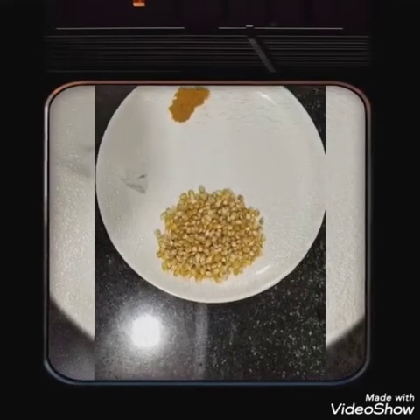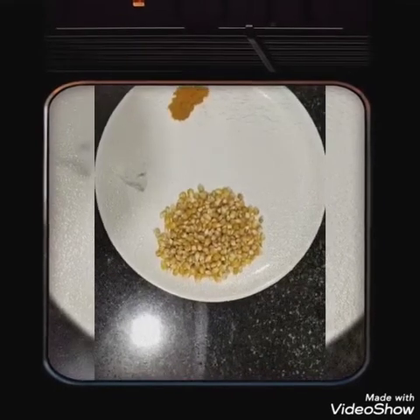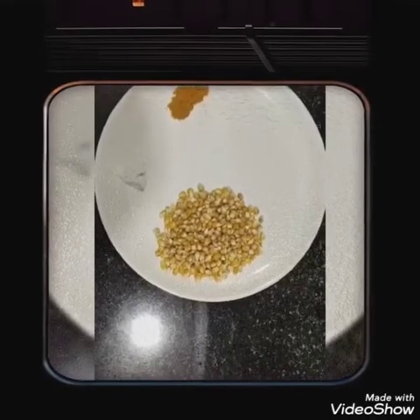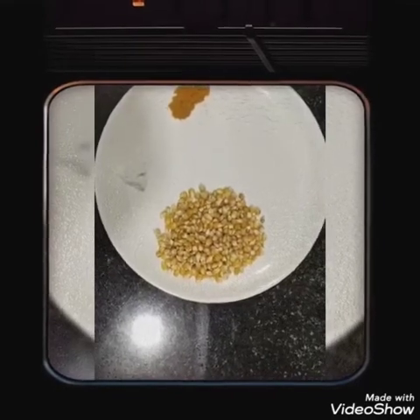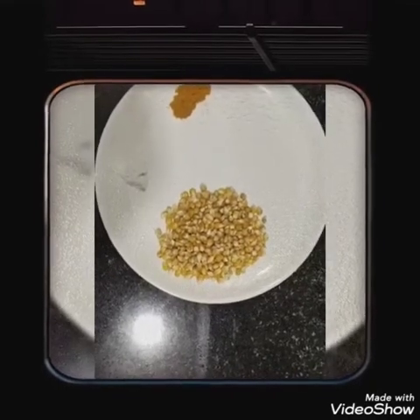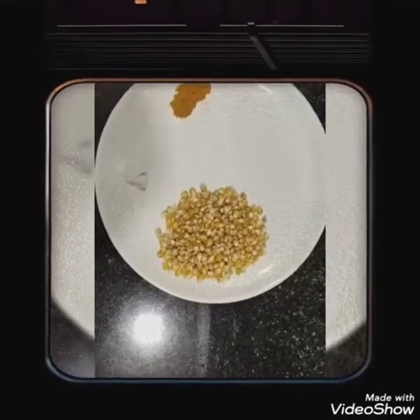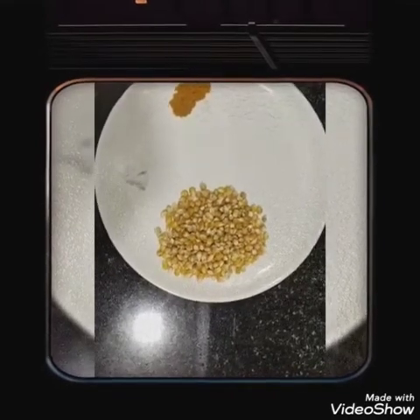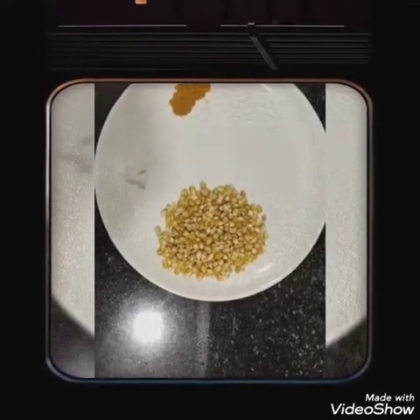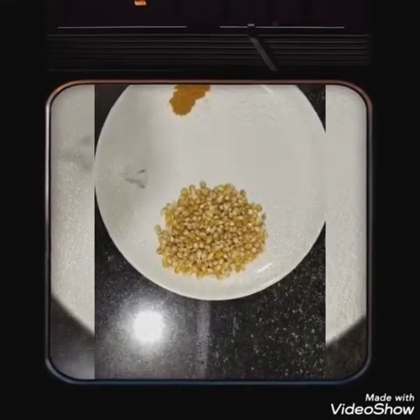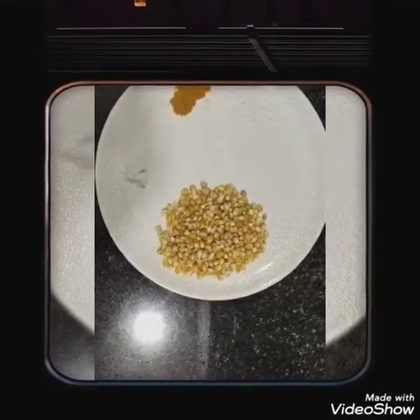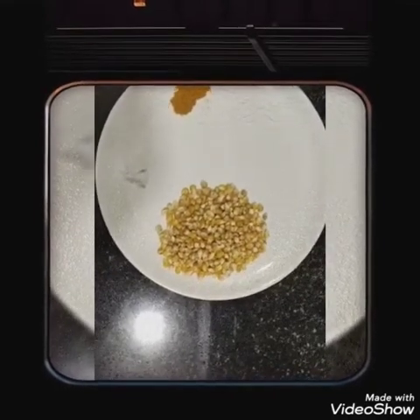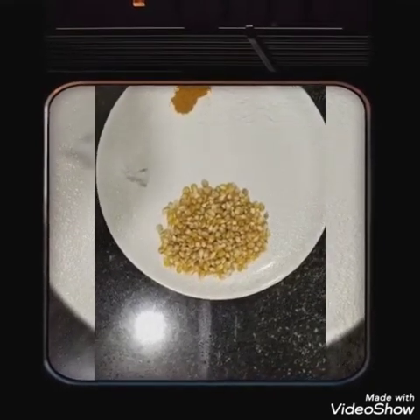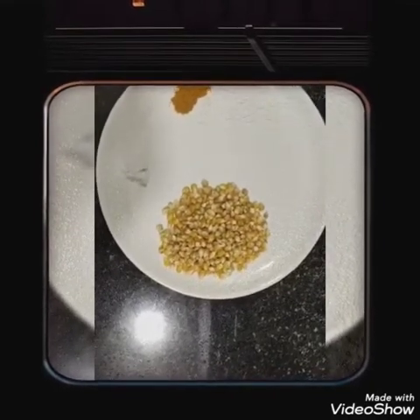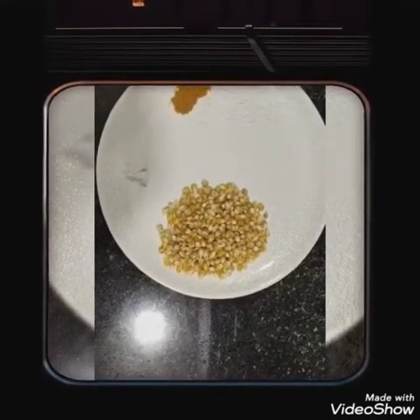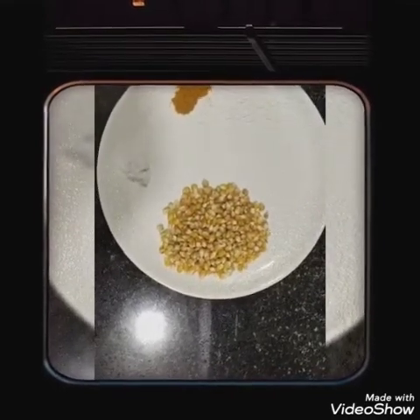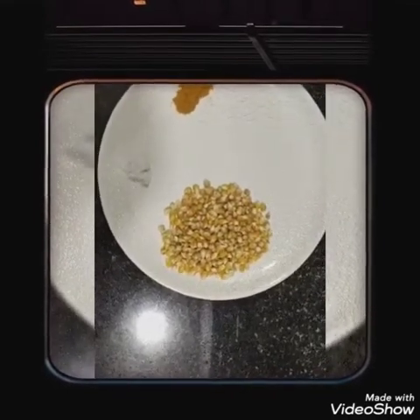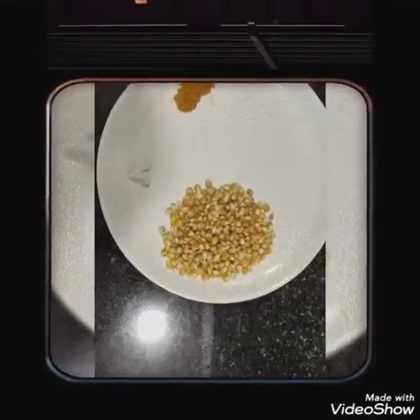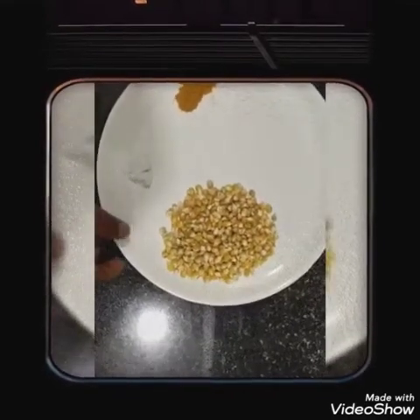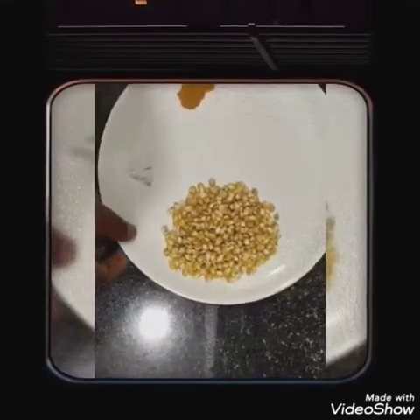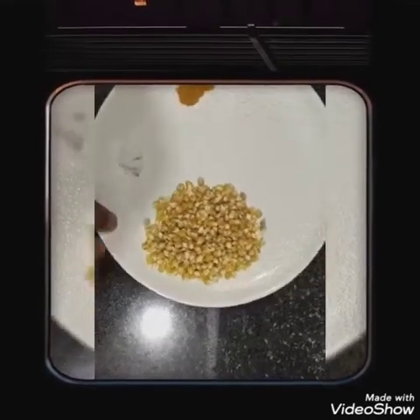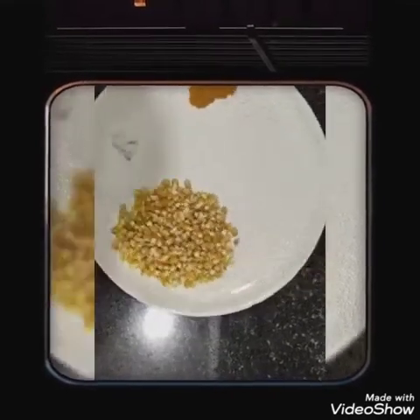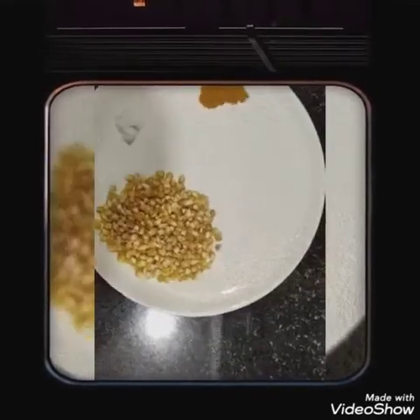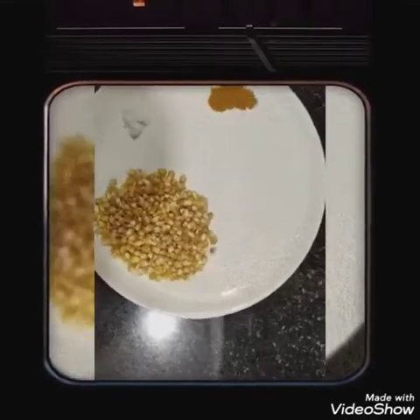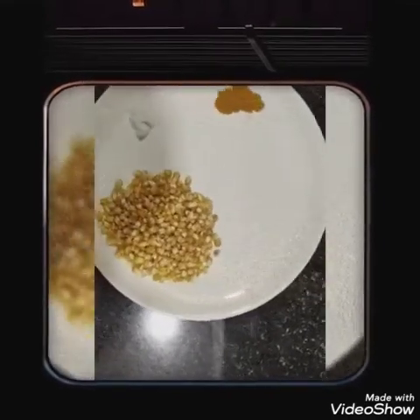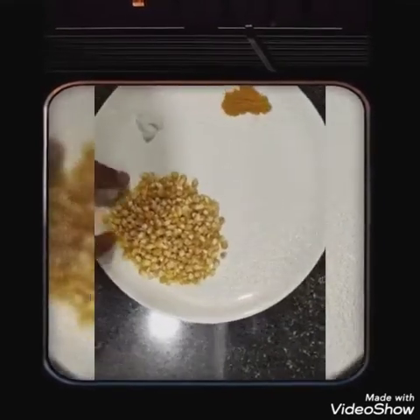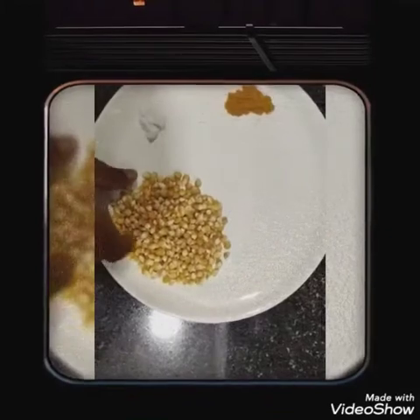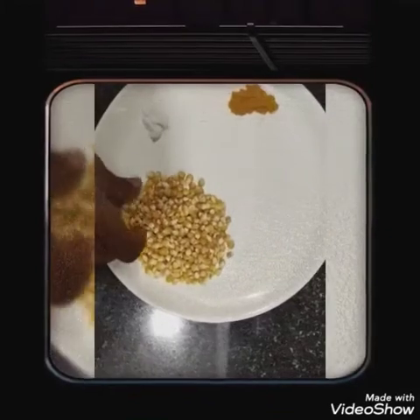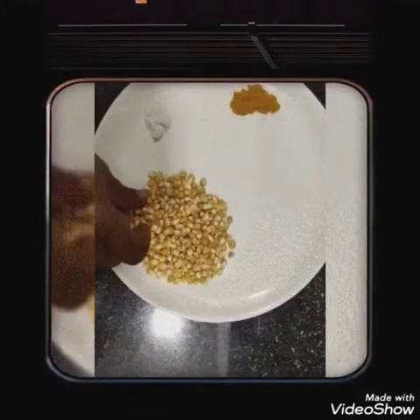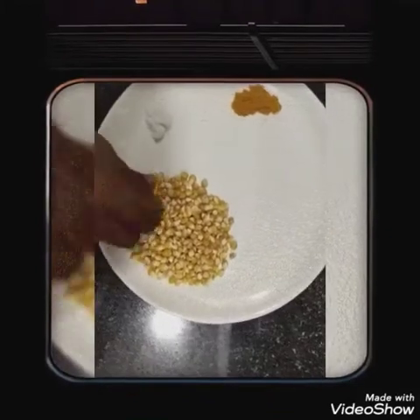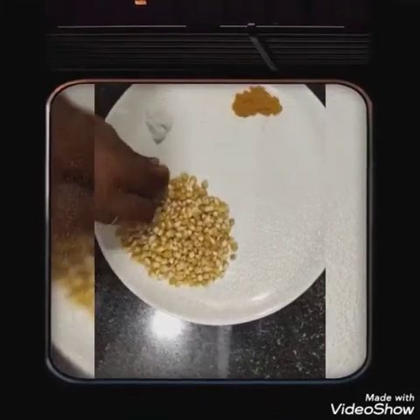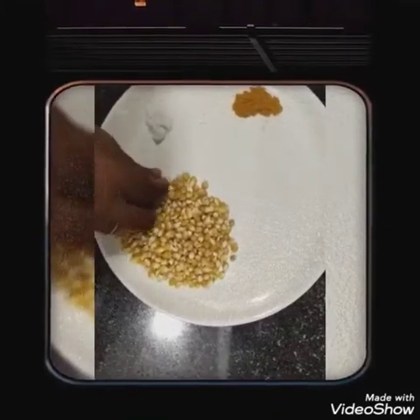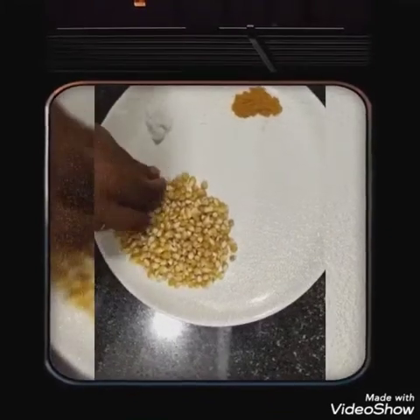These are the ingredients. 1 tablespoon of corn. We will cook it.